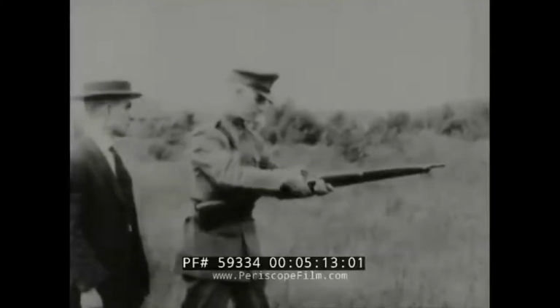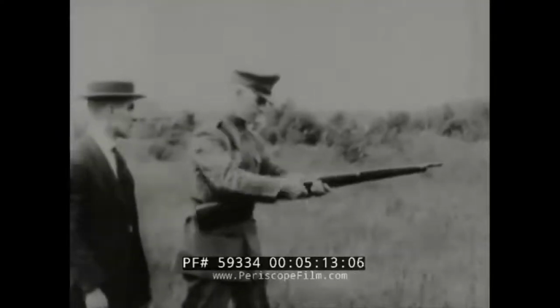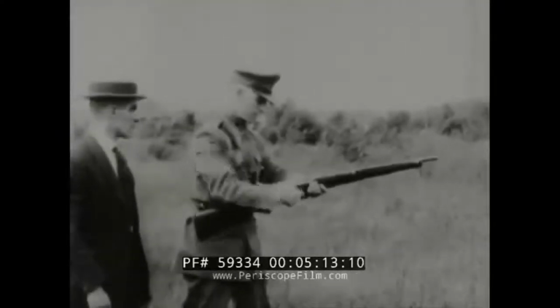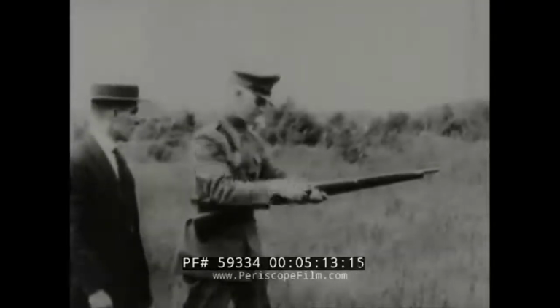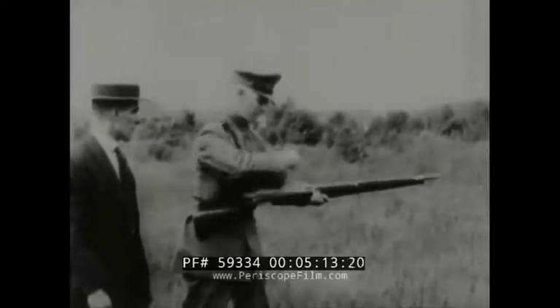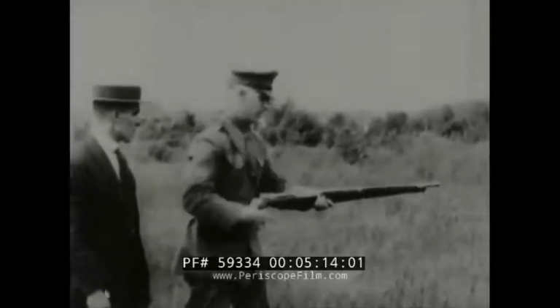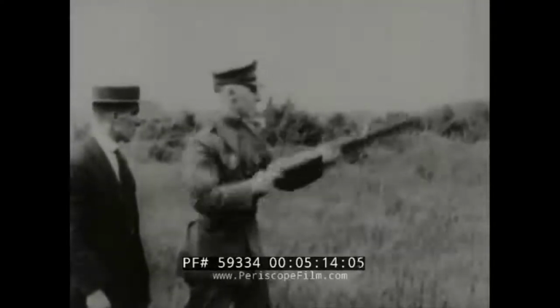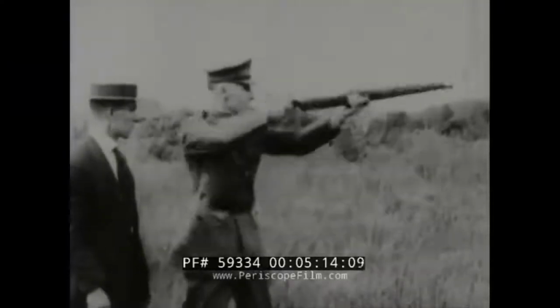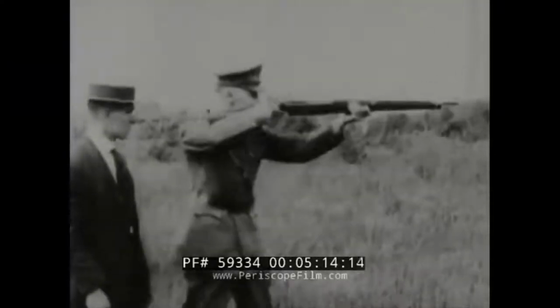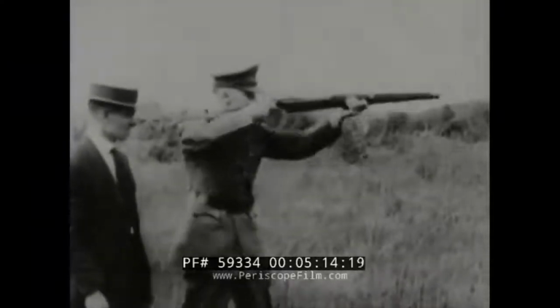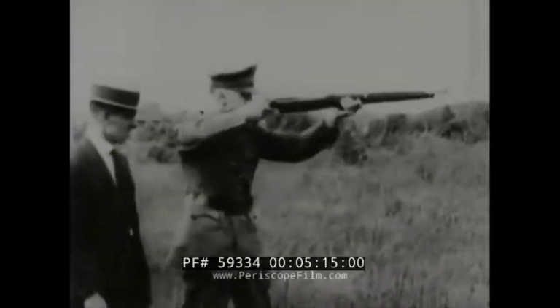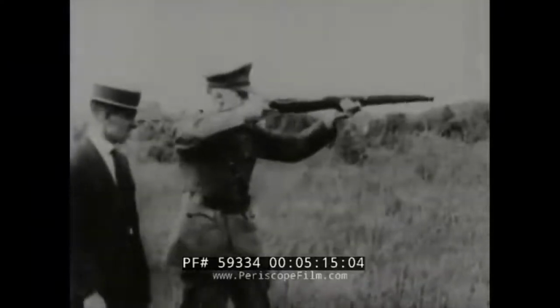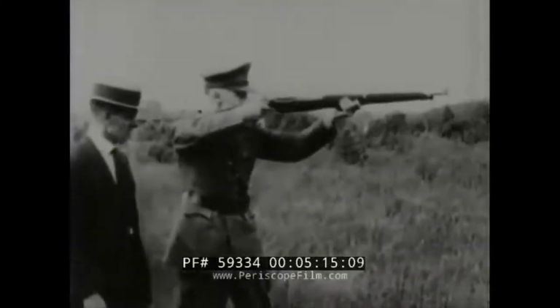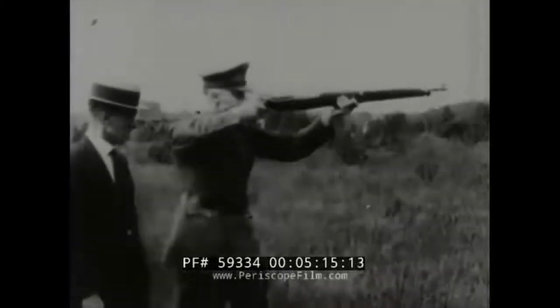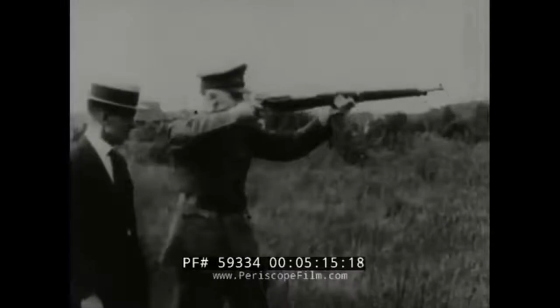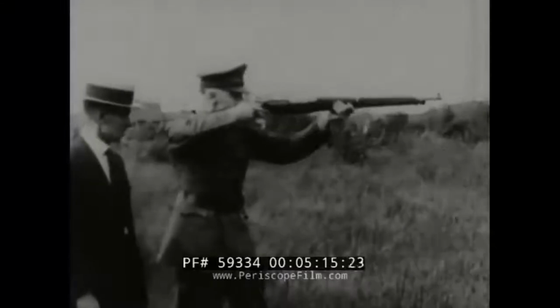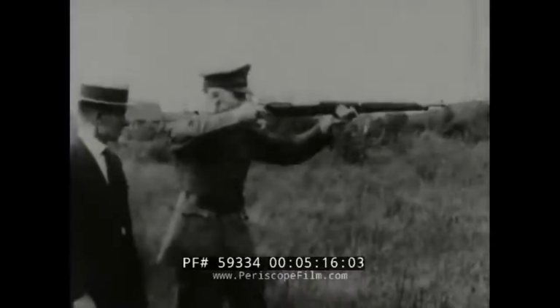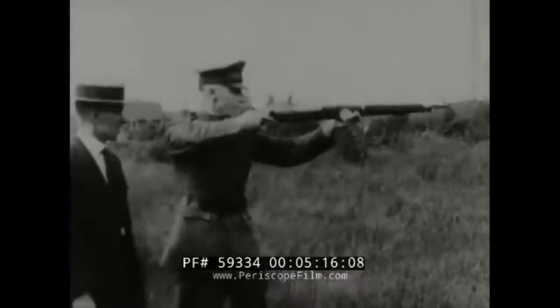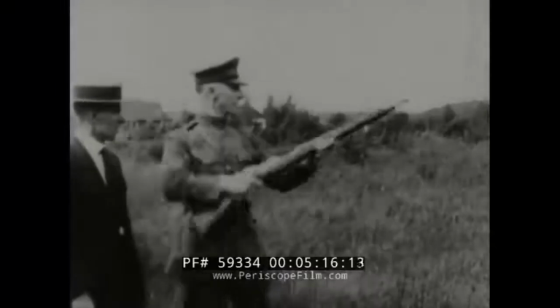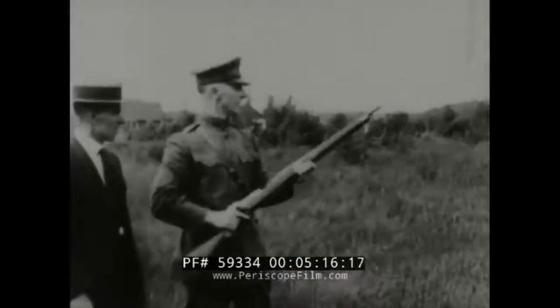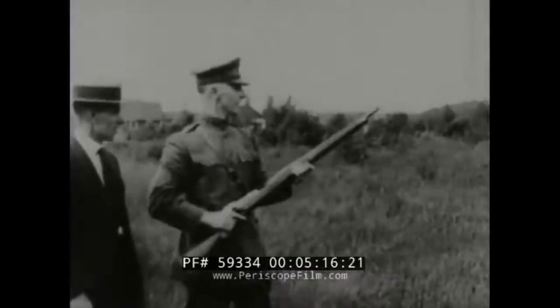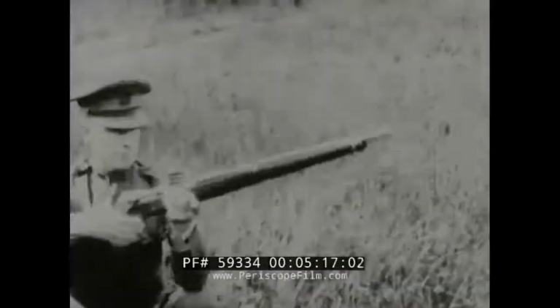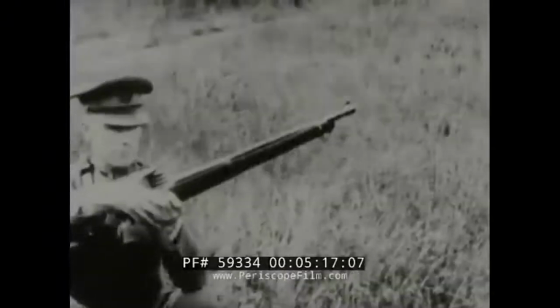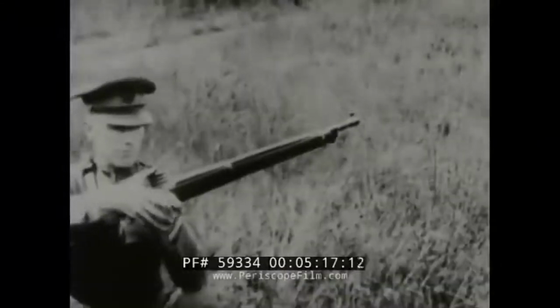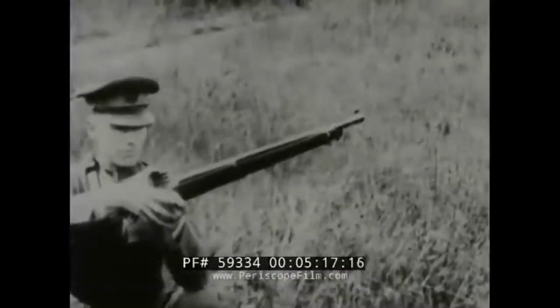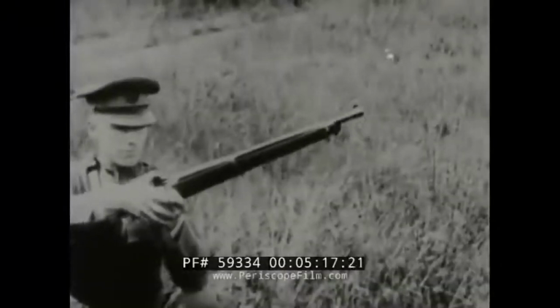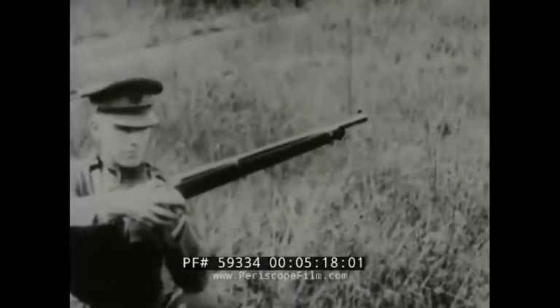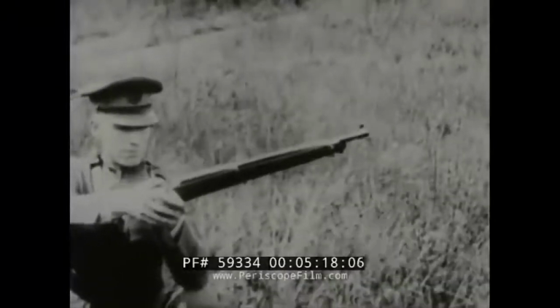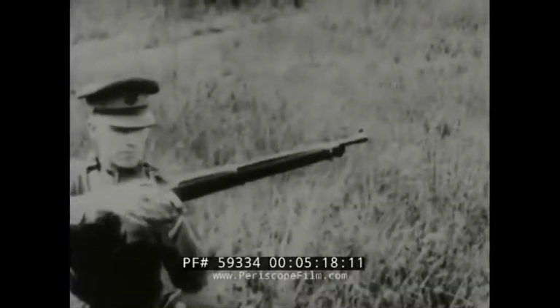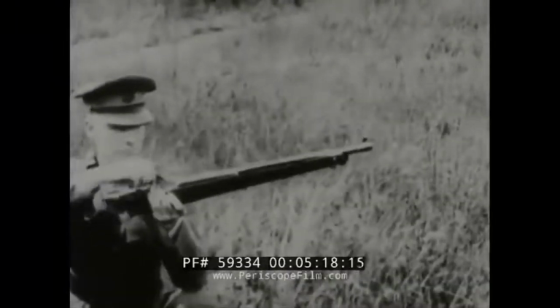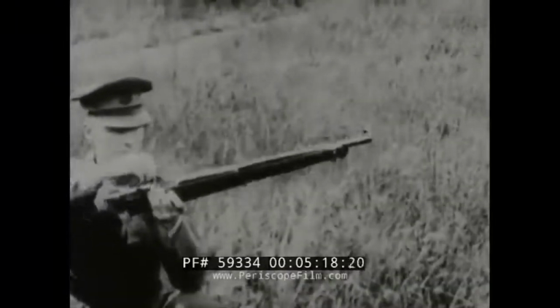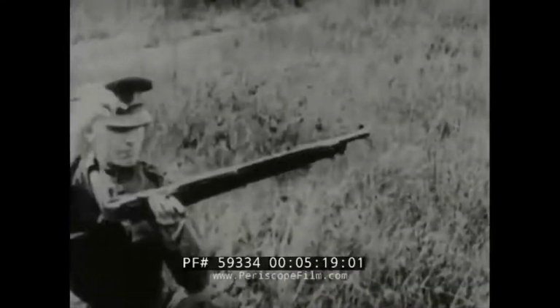In 1936, the United States Army accepts the Garand rifle and uses it to help win the Second World War.